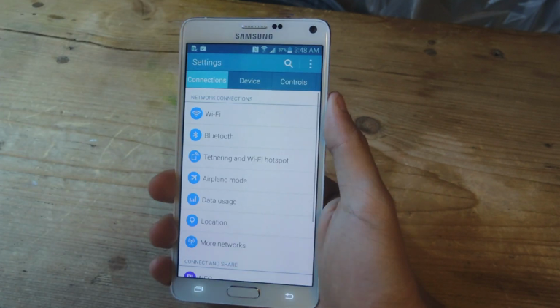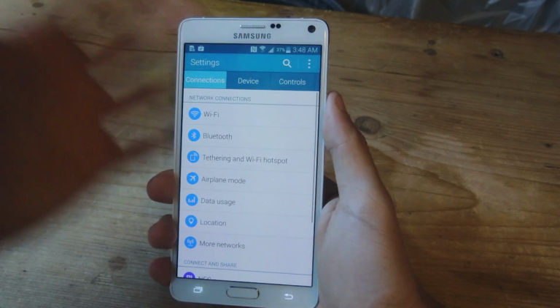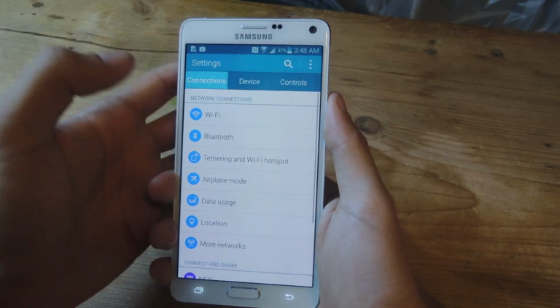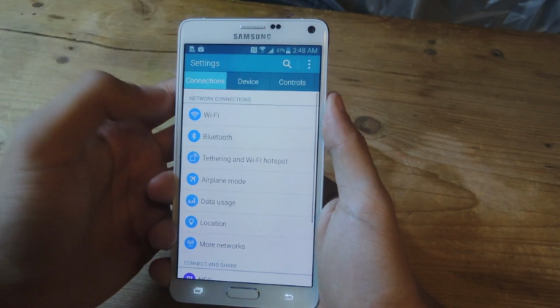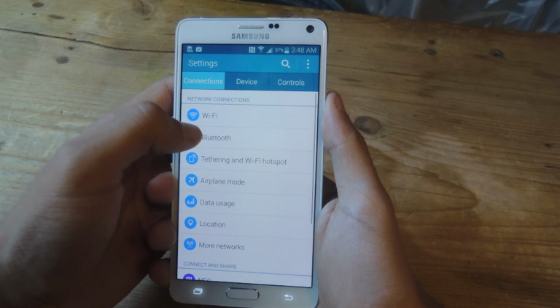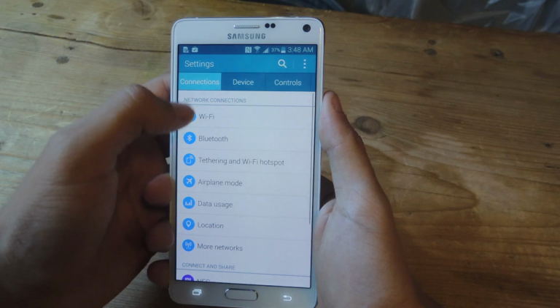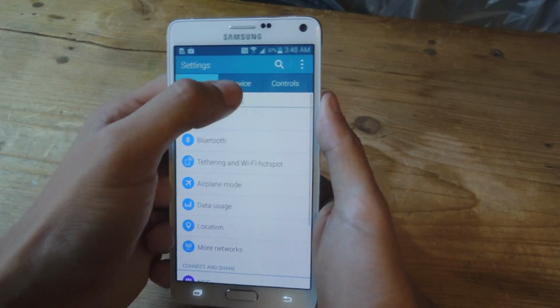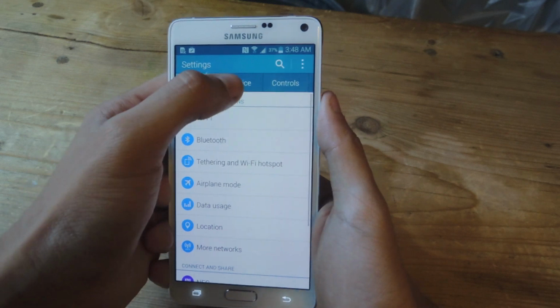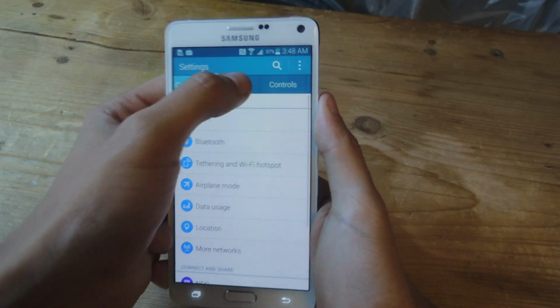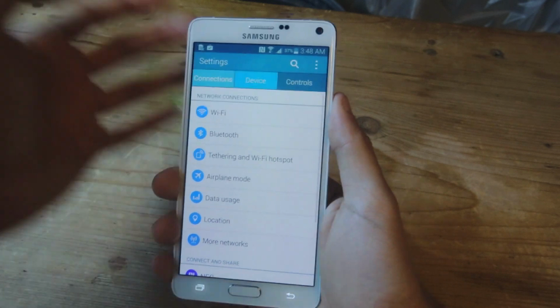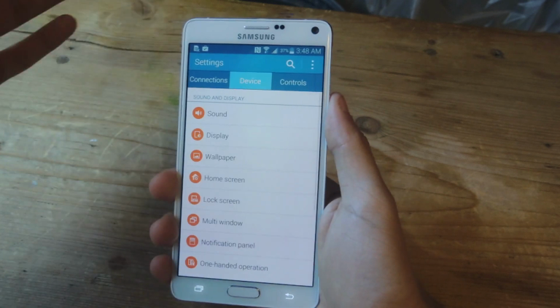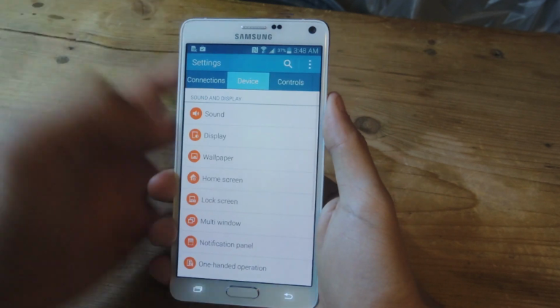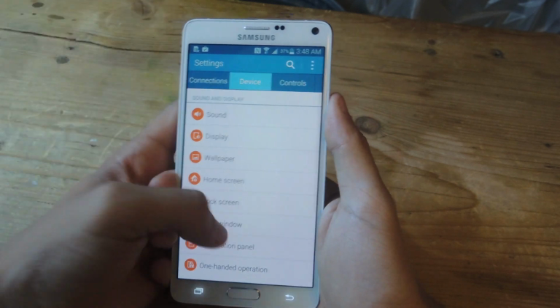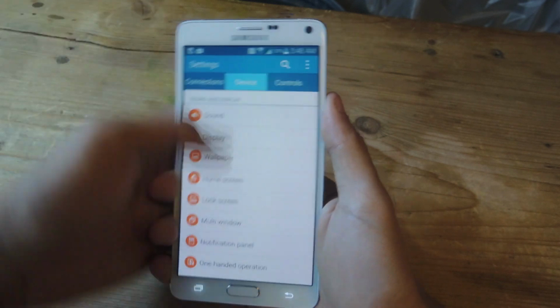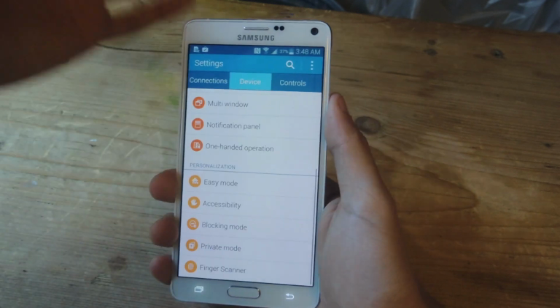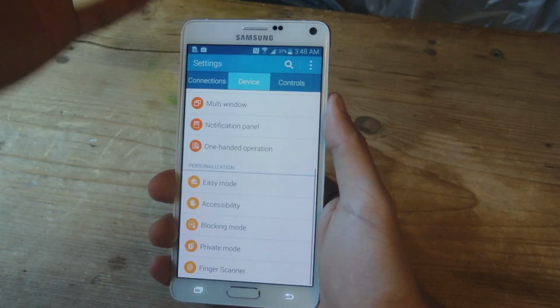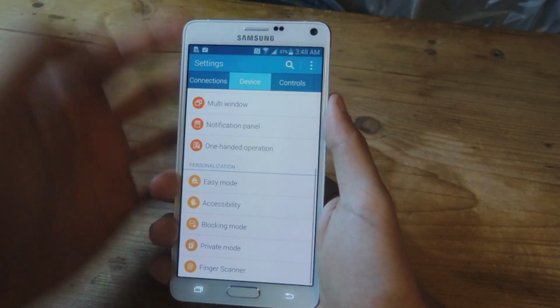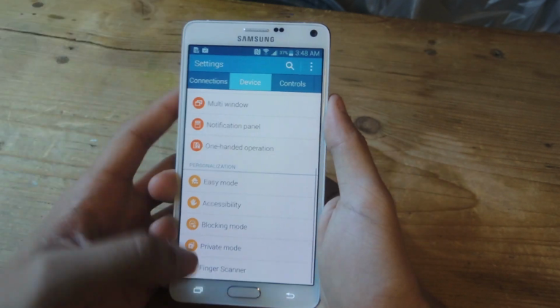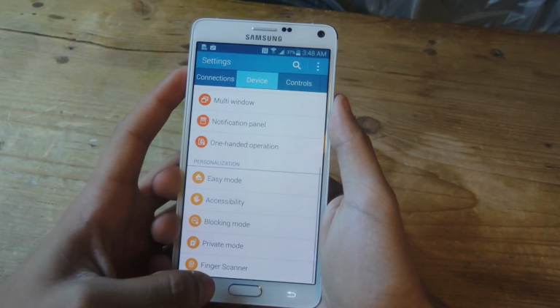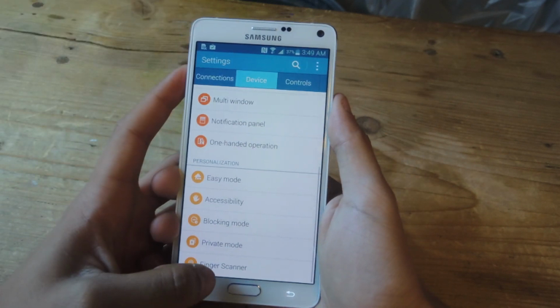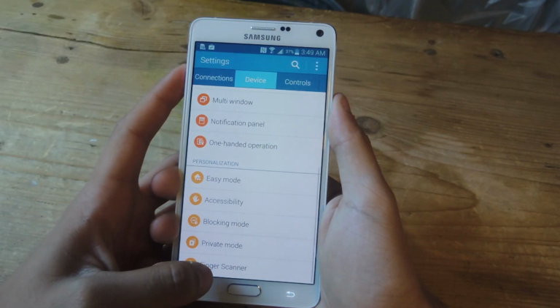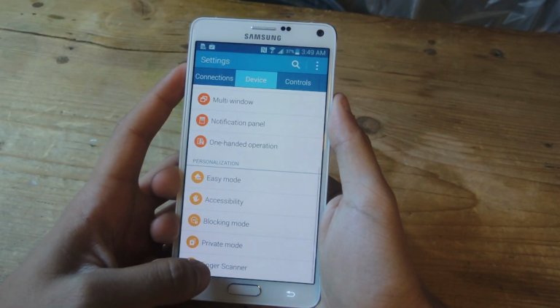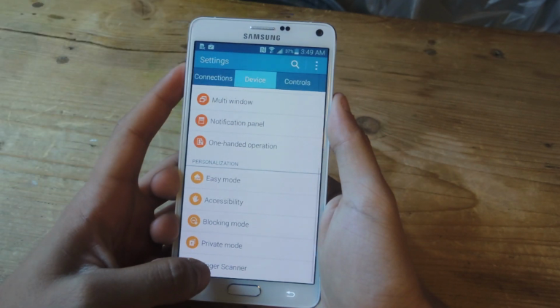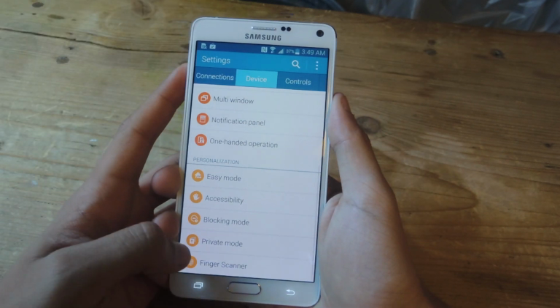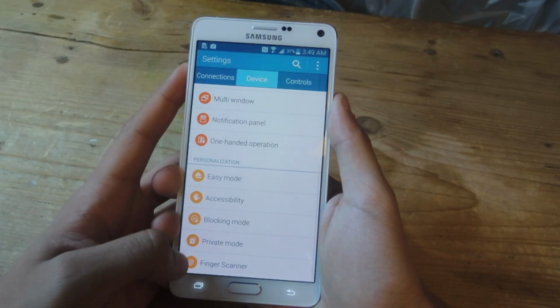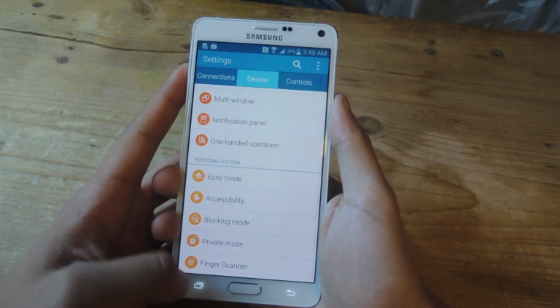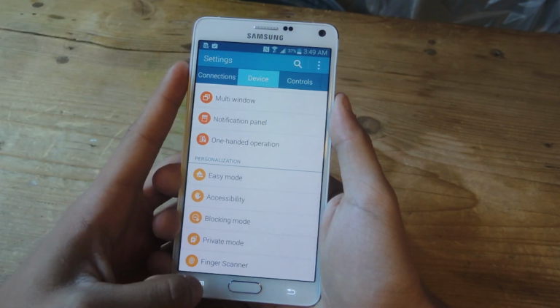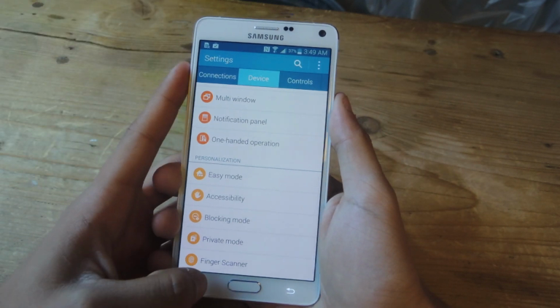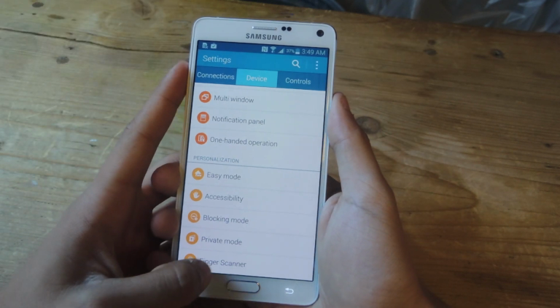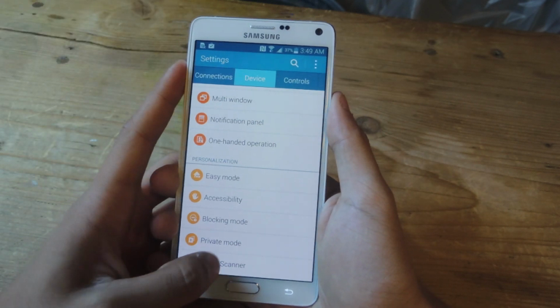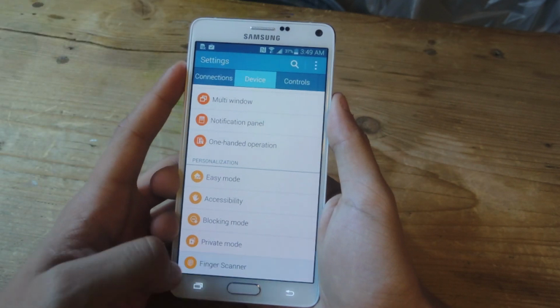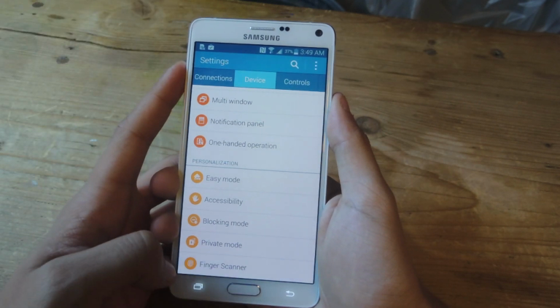All you have to do is go to Settings, go to Device, scroll down, and here it is — it's called Finger Scanner.